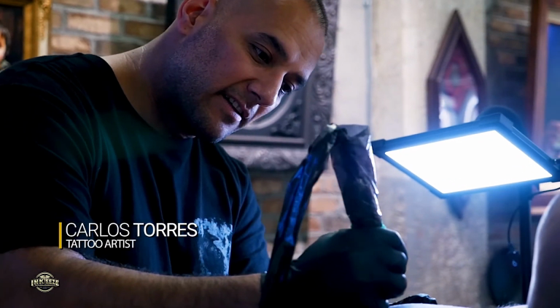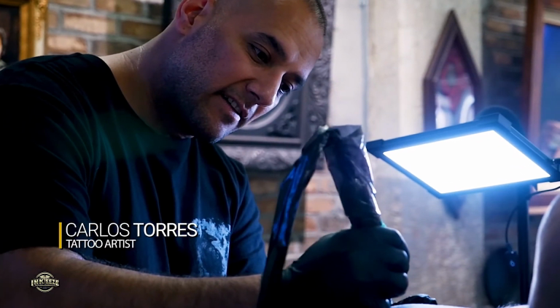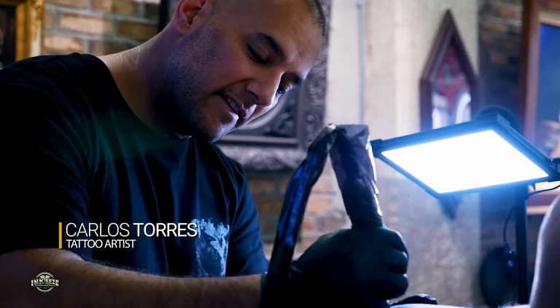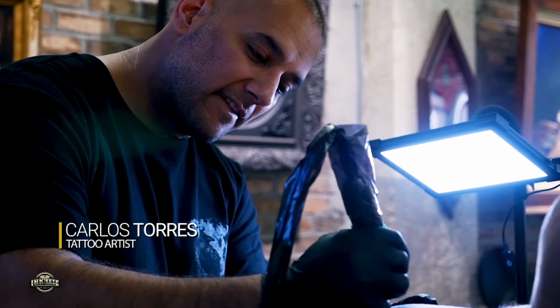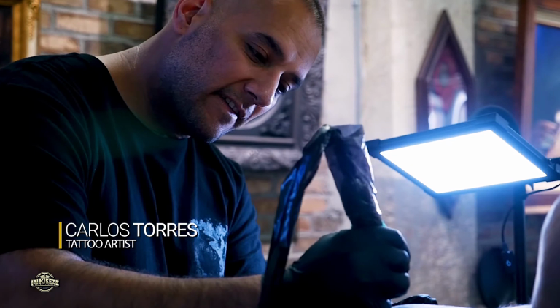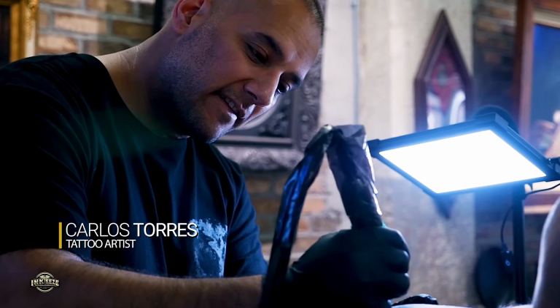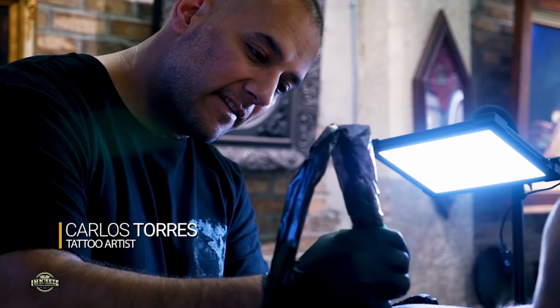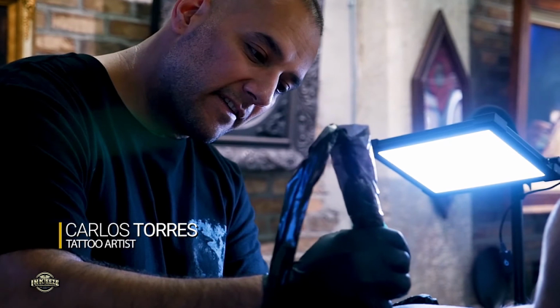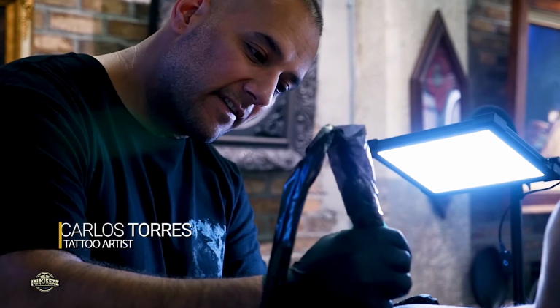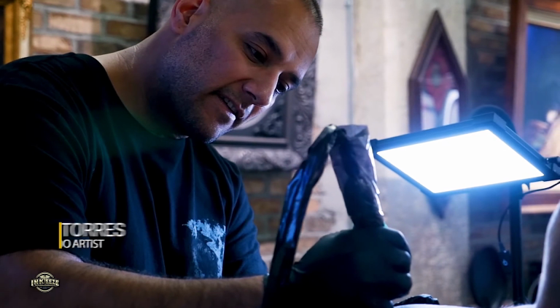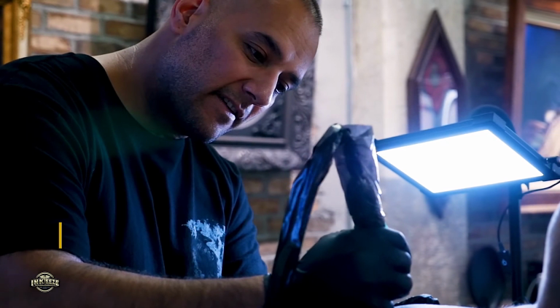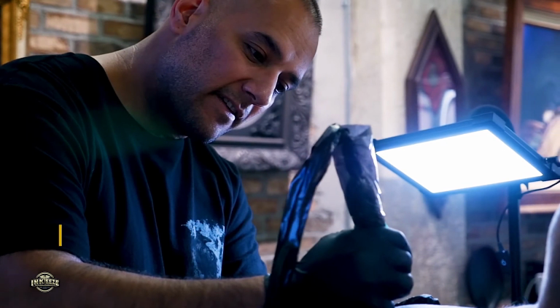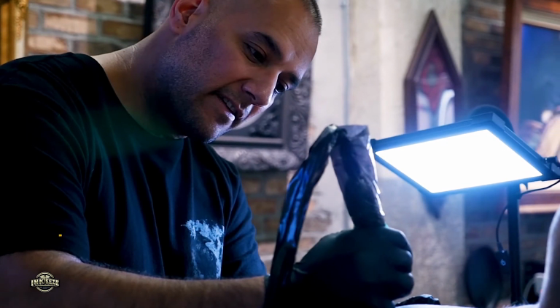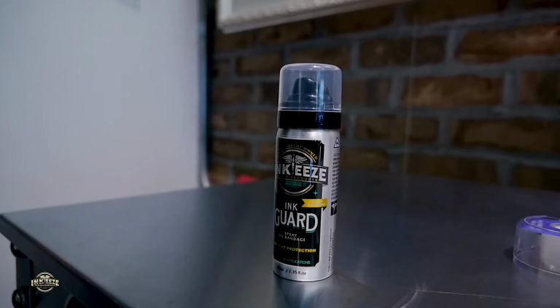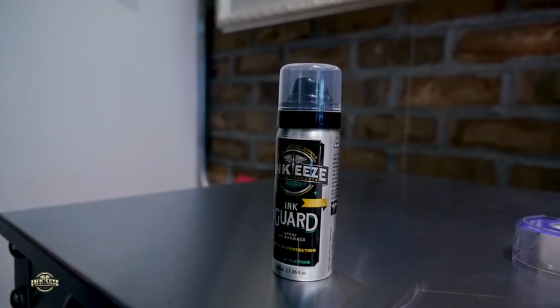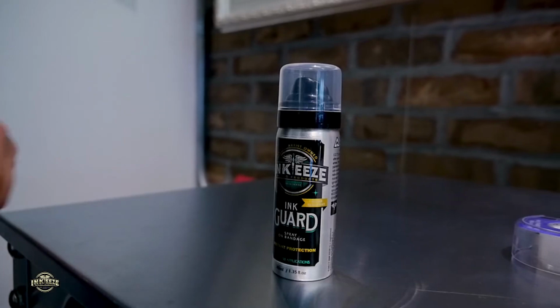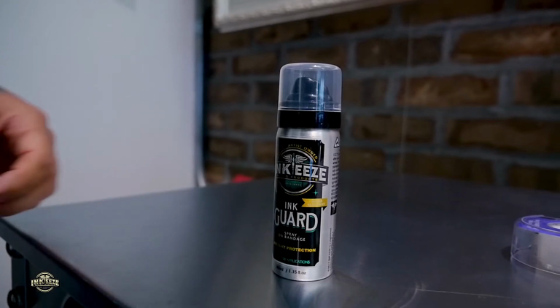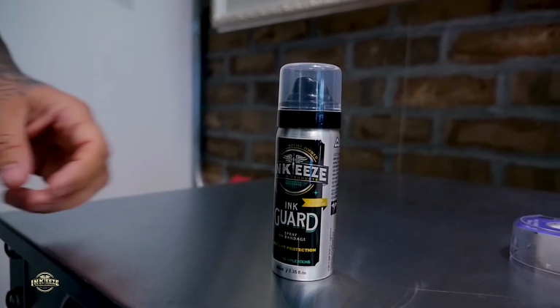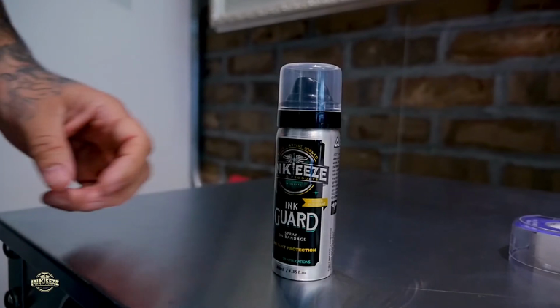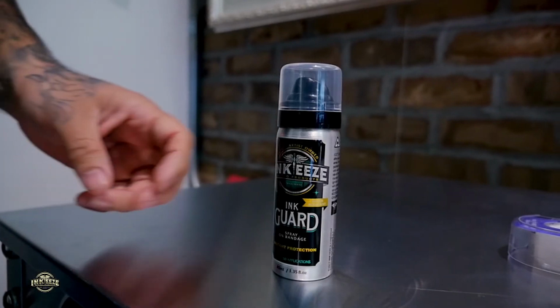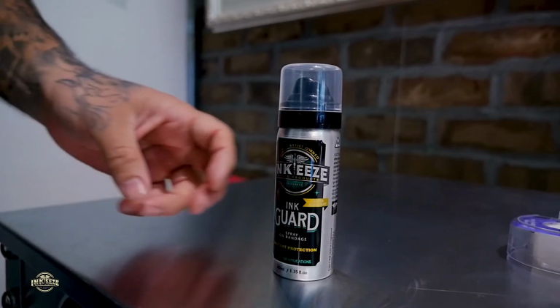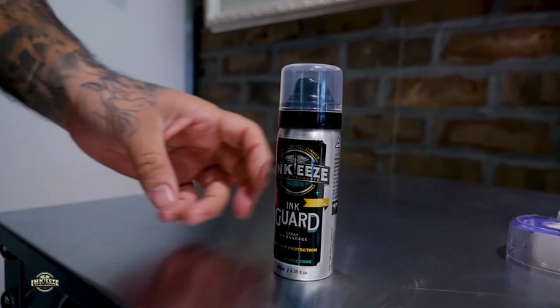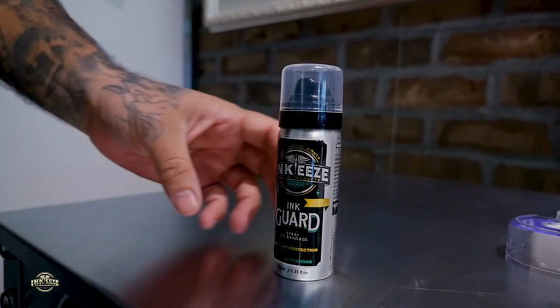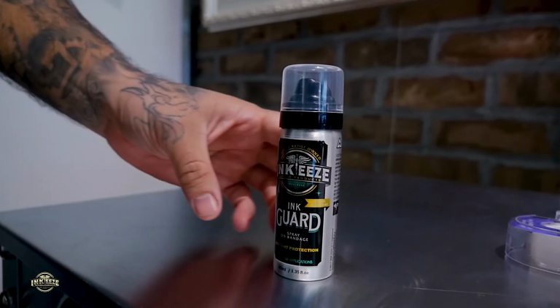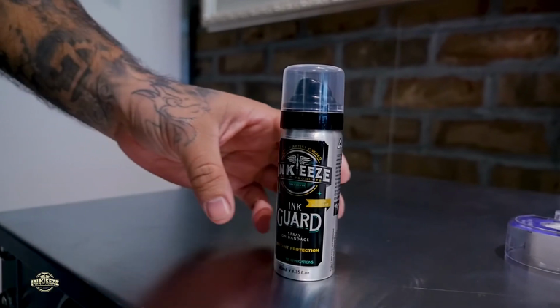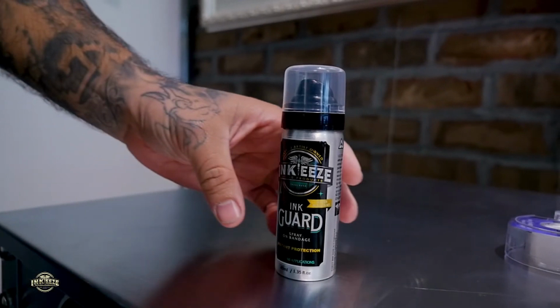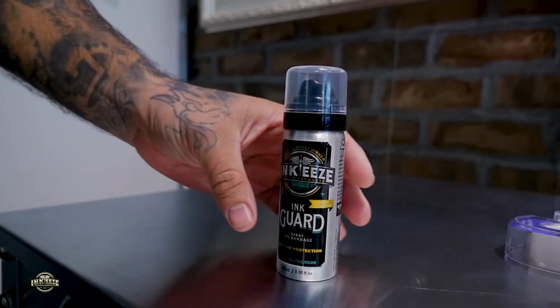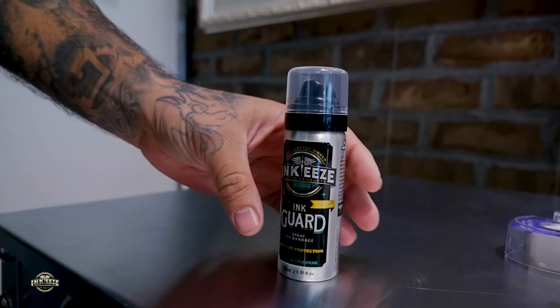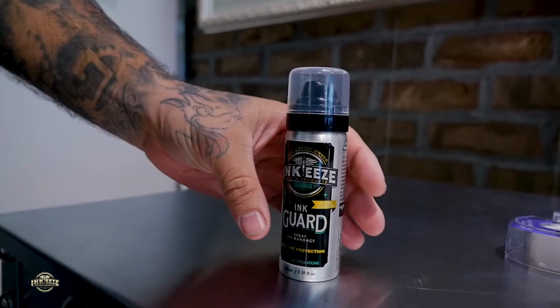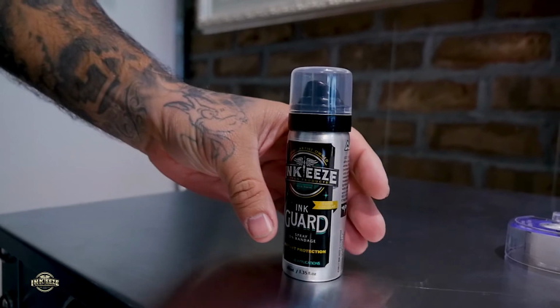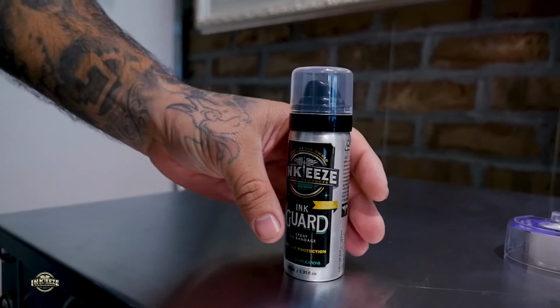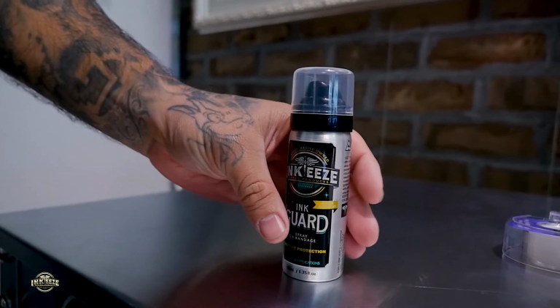Introducing the all-new InkGuard by InkEase — the safest and easiest way to apply your tattoo bandage.